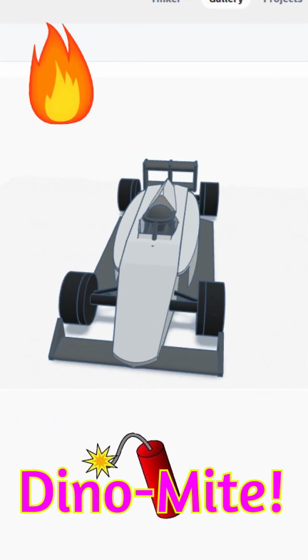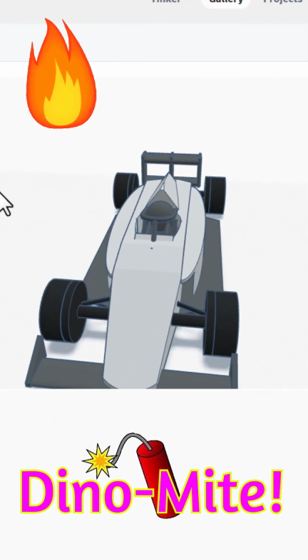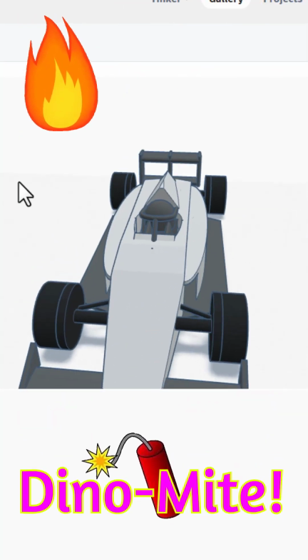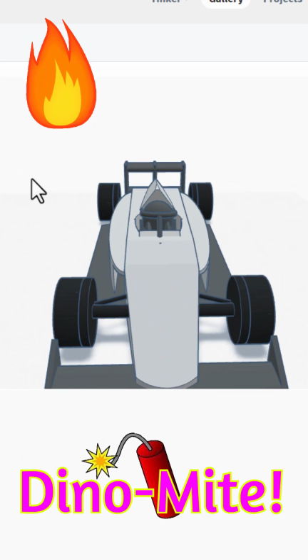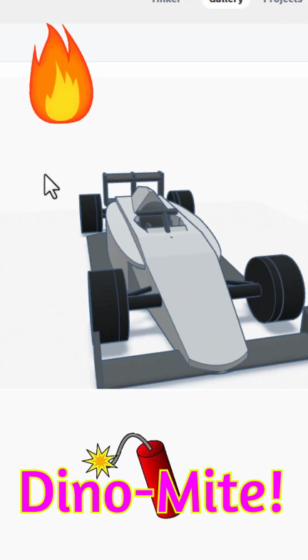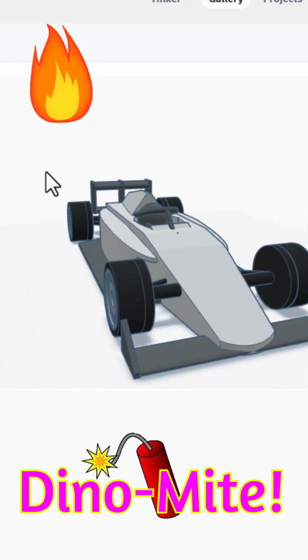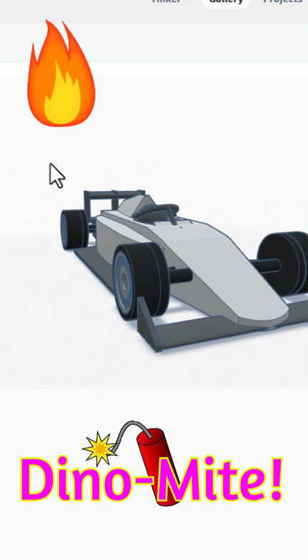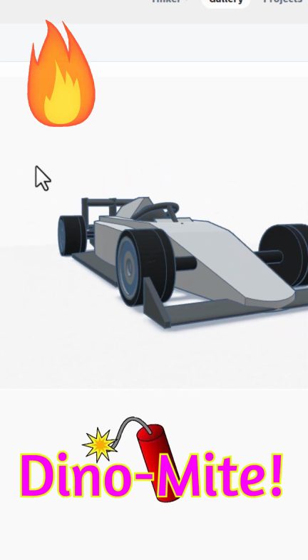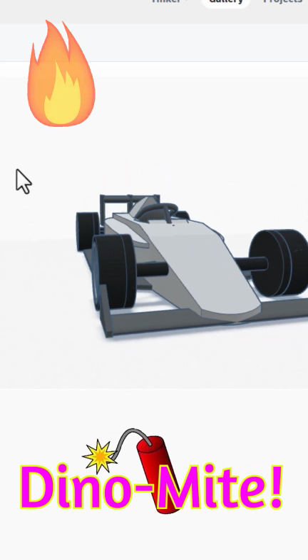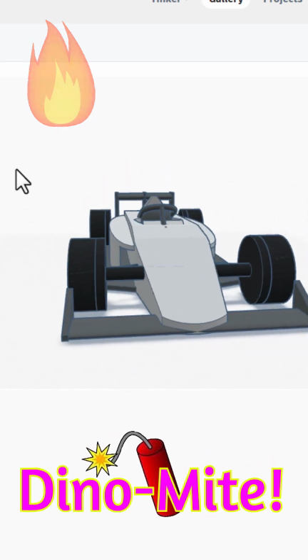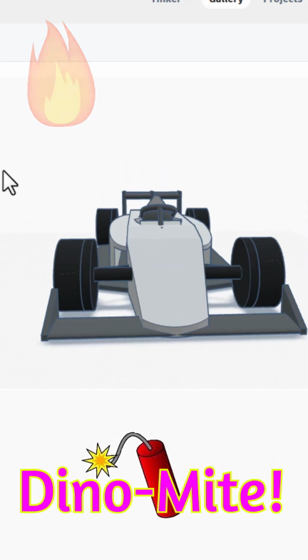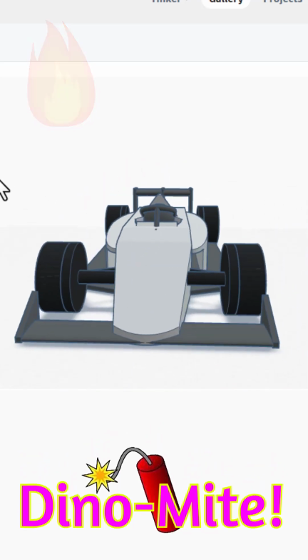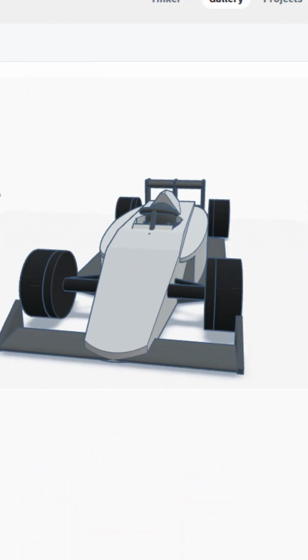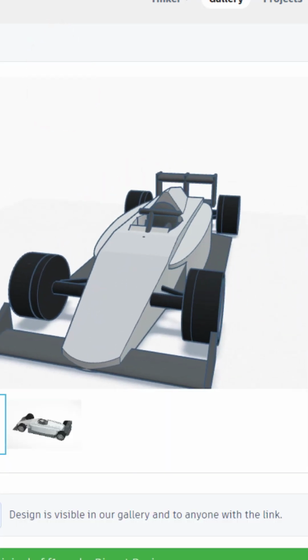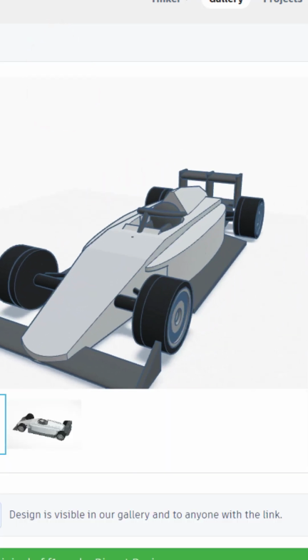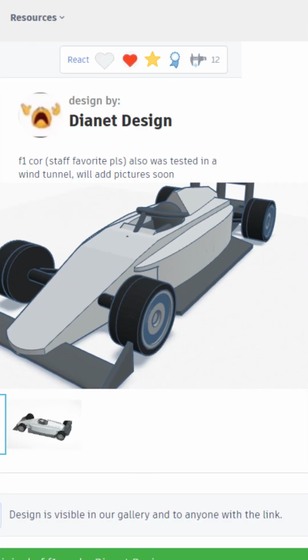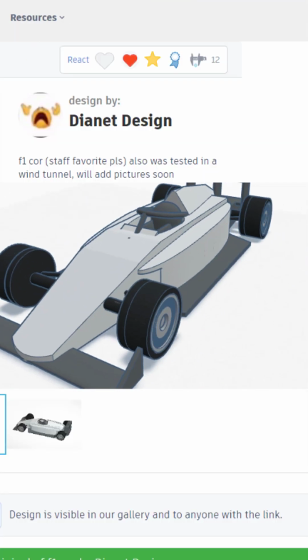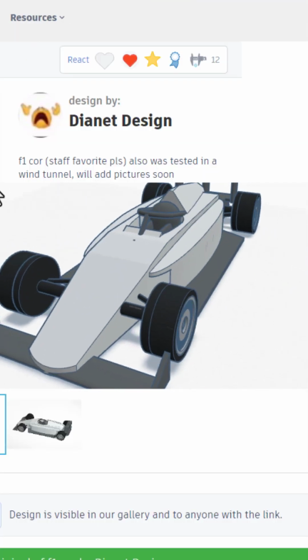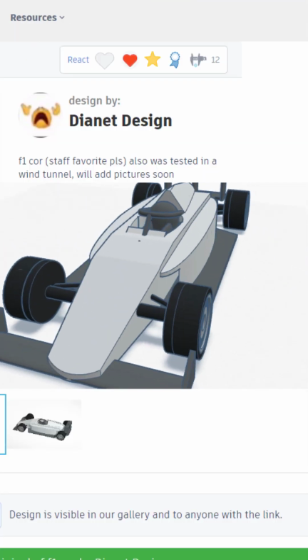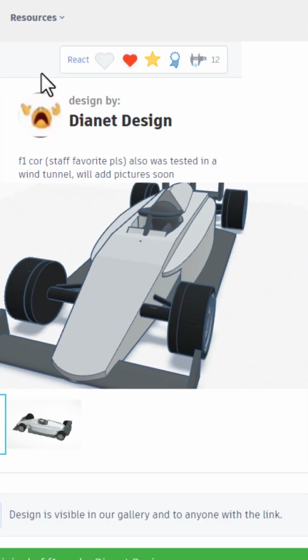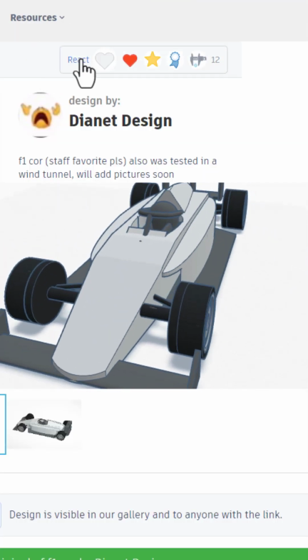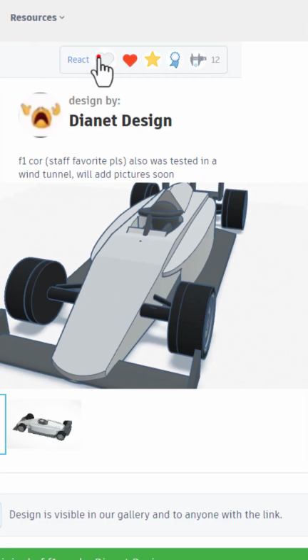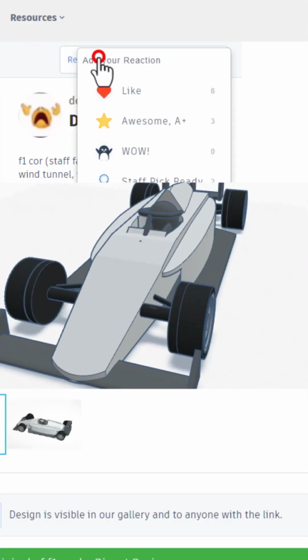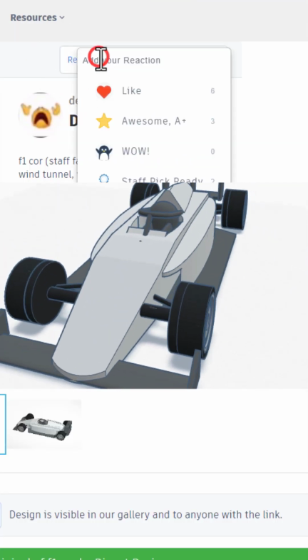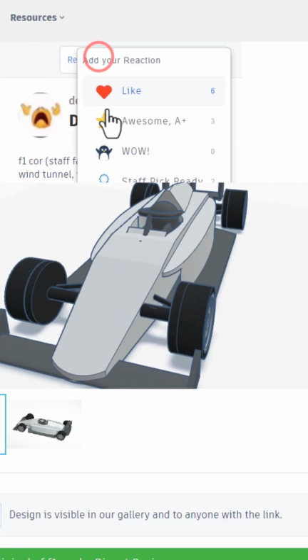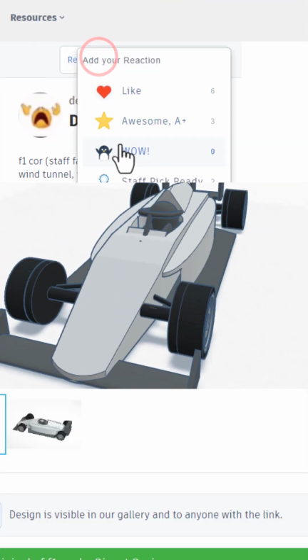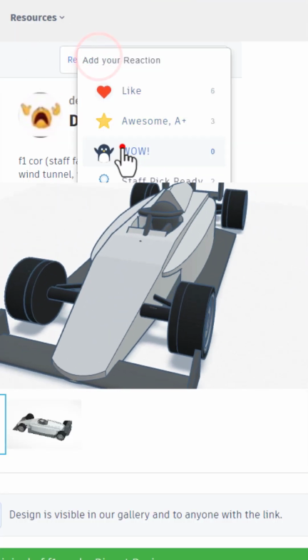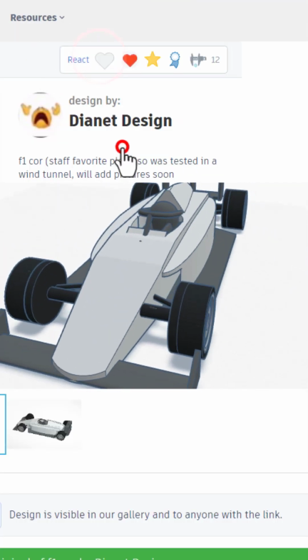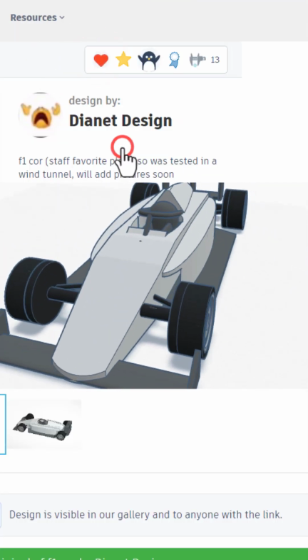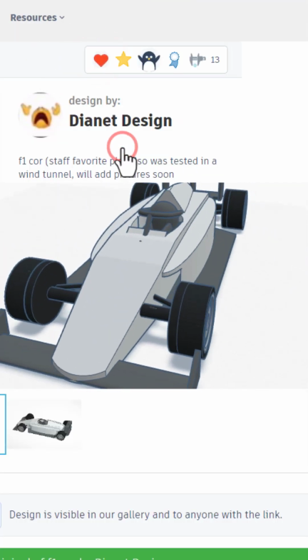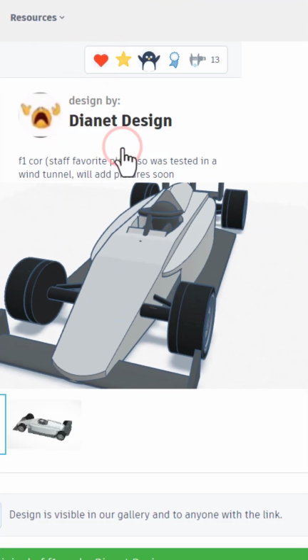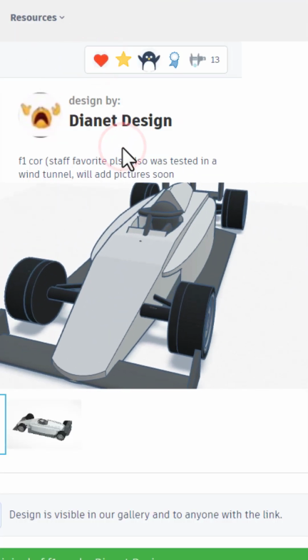It also loads in 3D. That is so cool, giving it a wow.